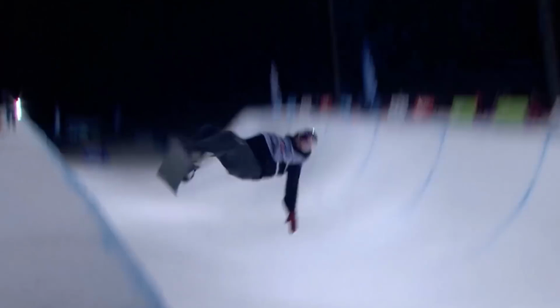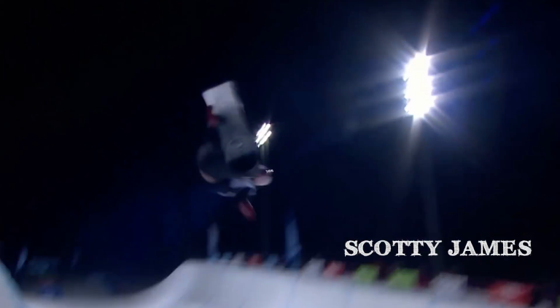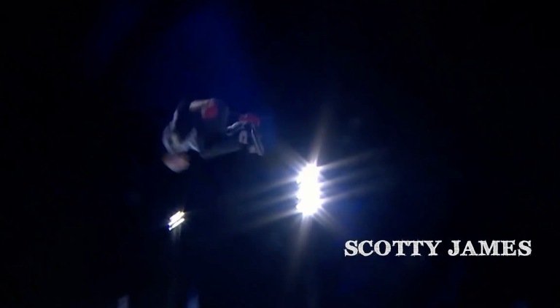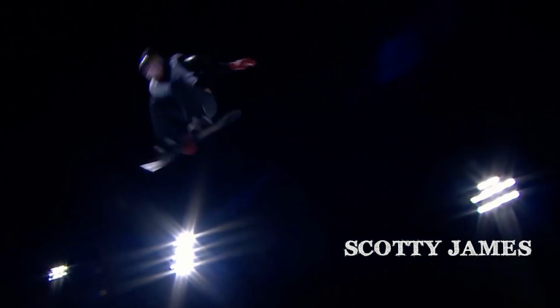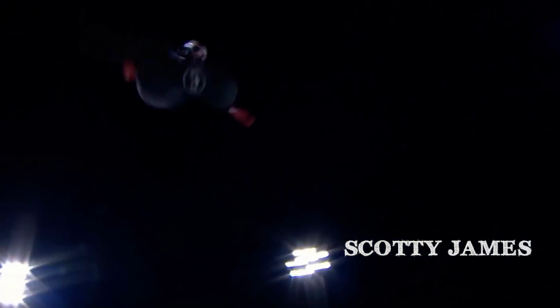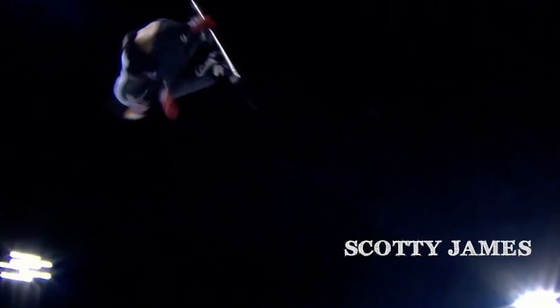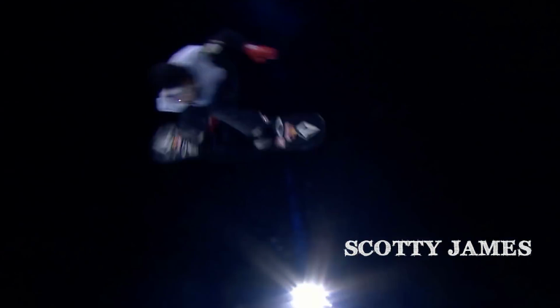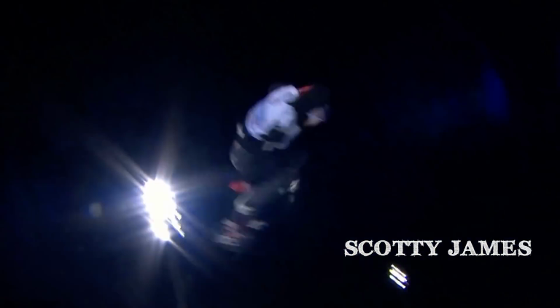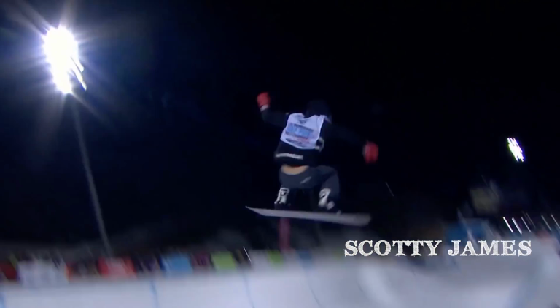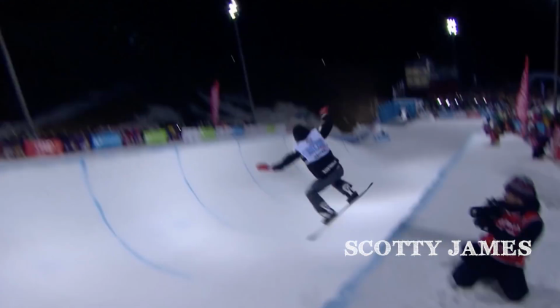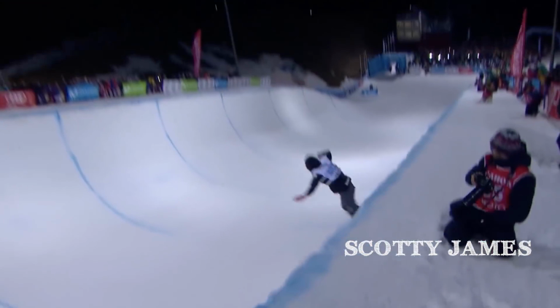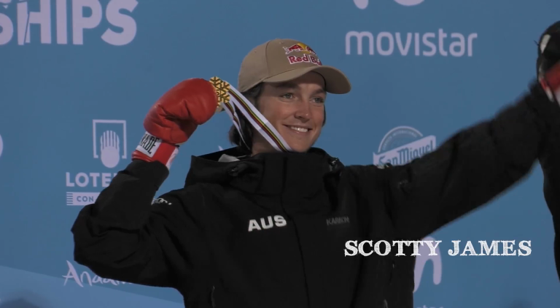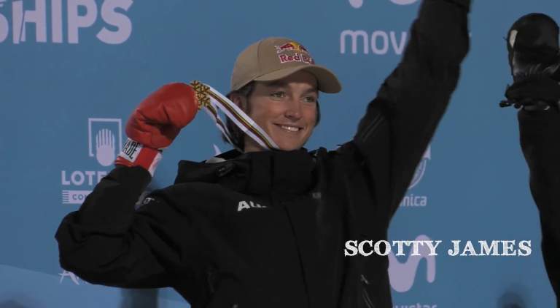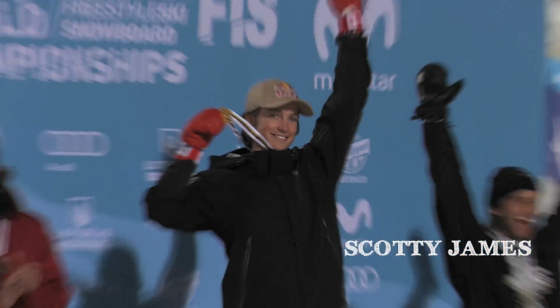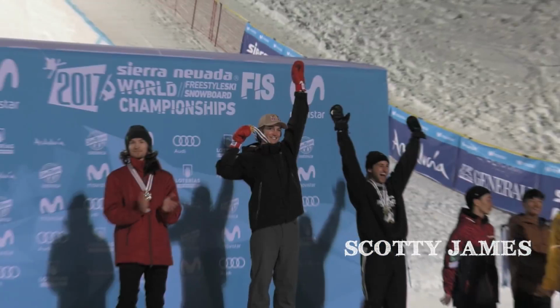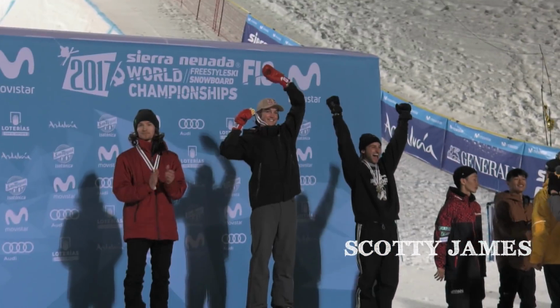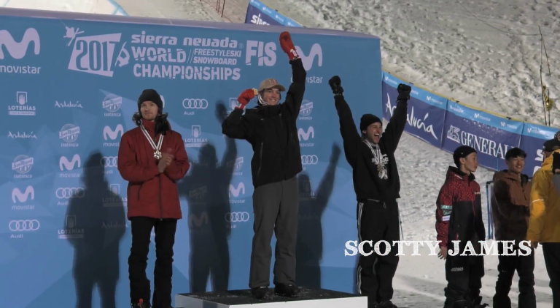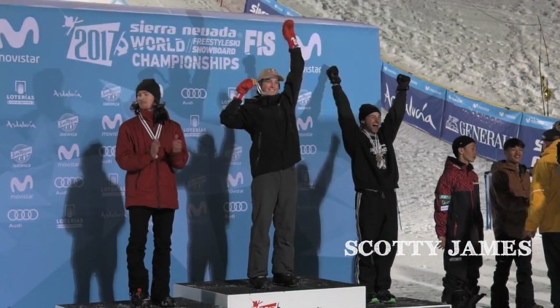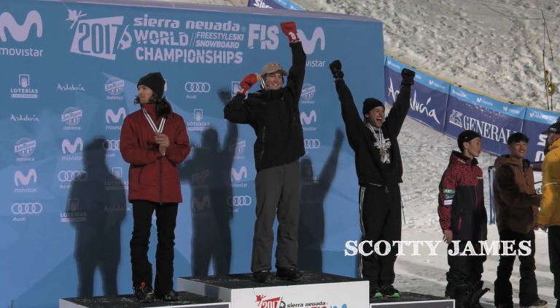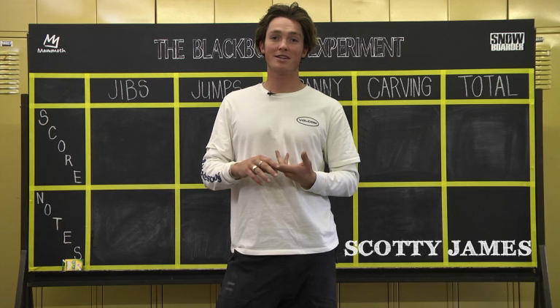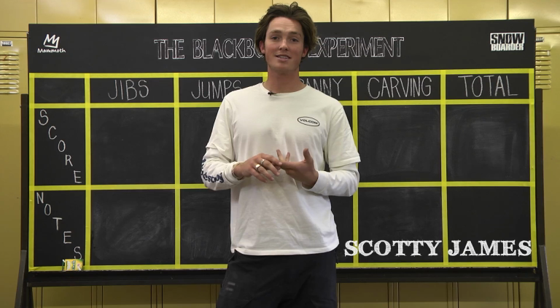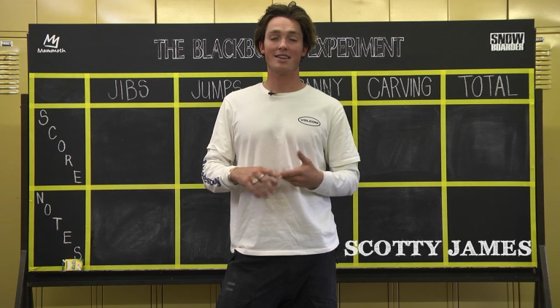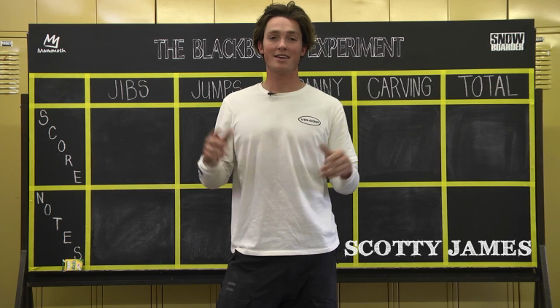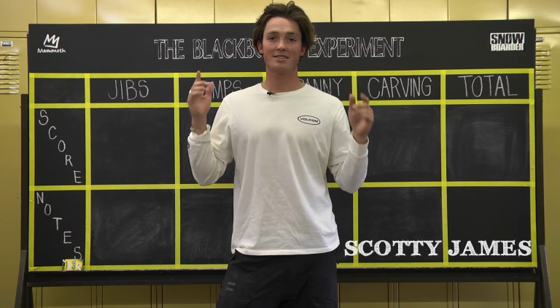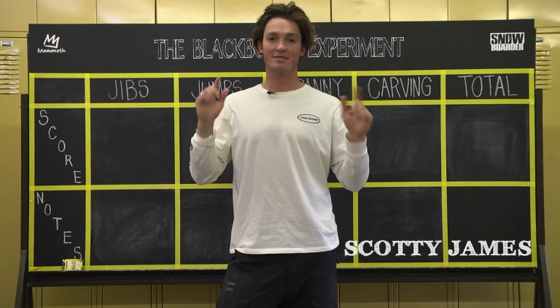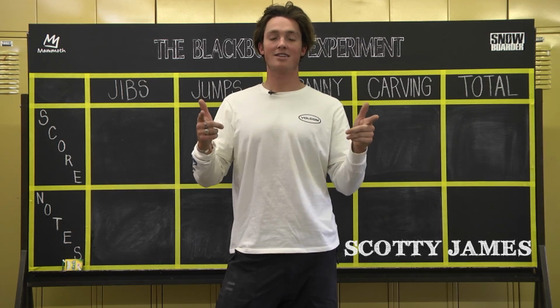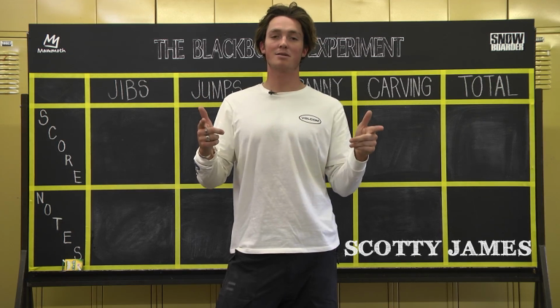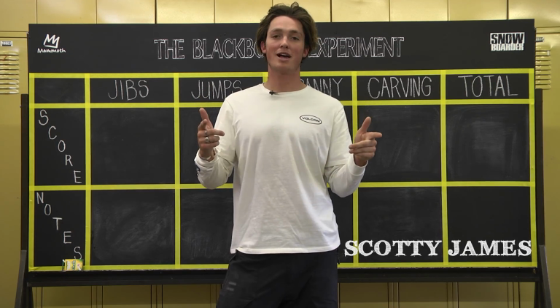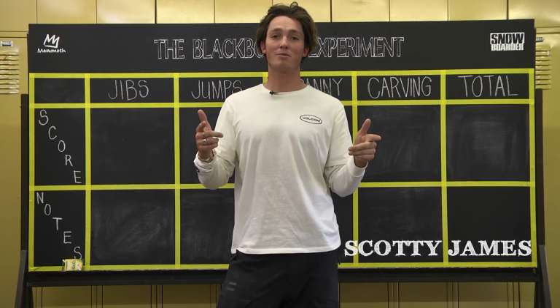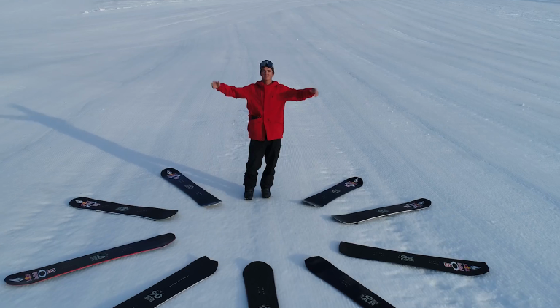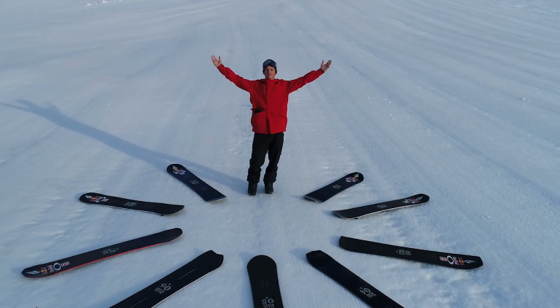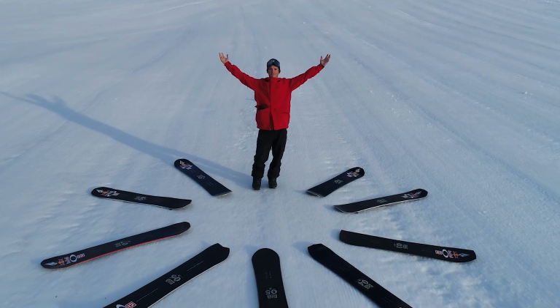I'm Scotty James, two-time Olympian, X Games gold medalist, and this is the blackboard experiment.